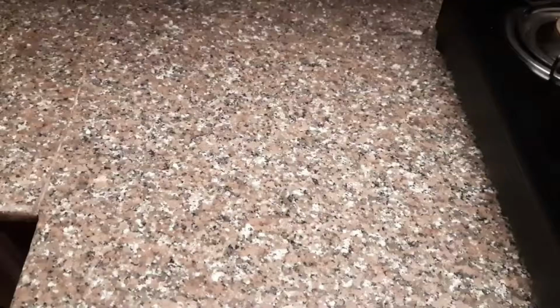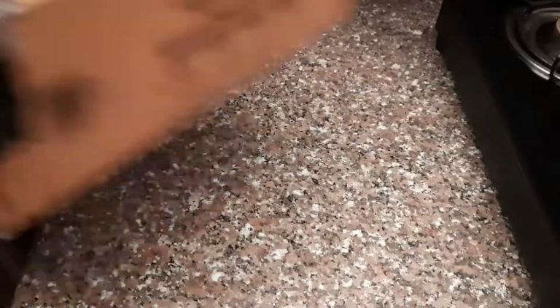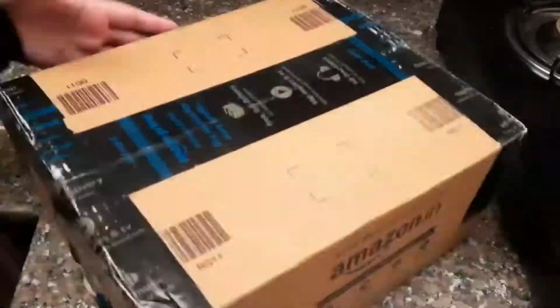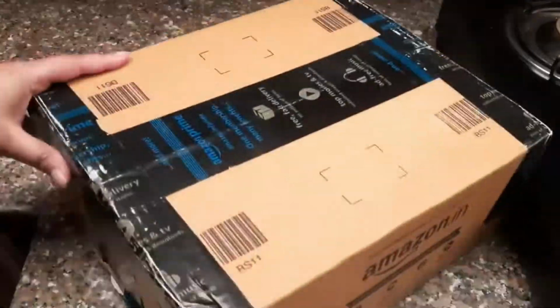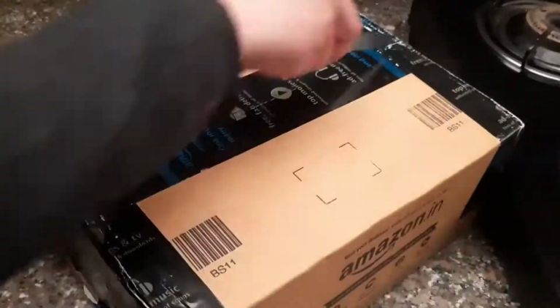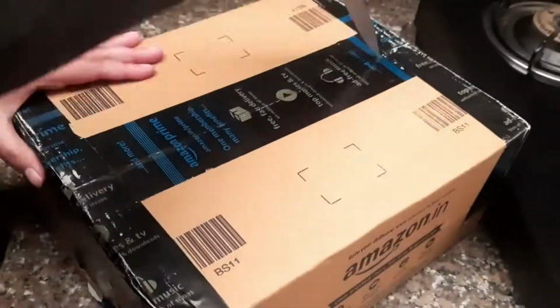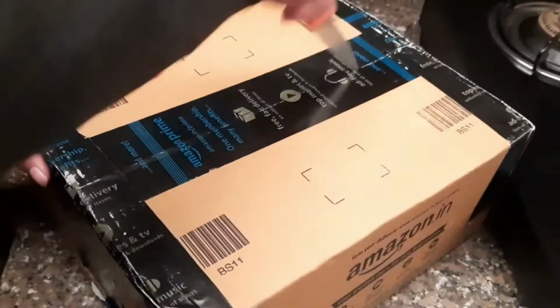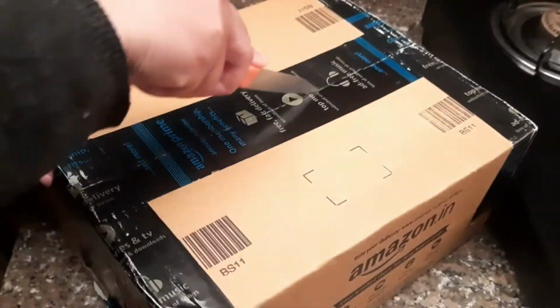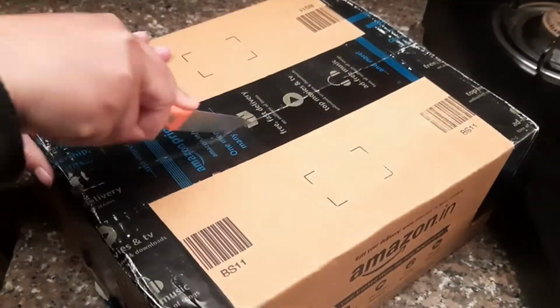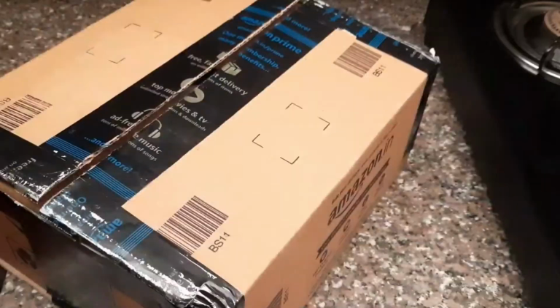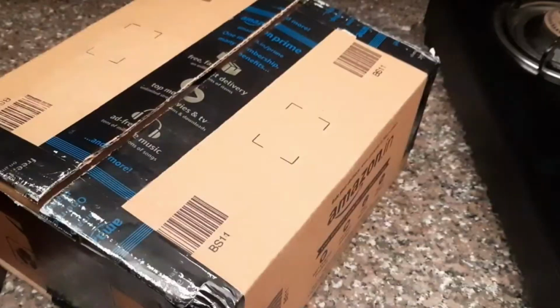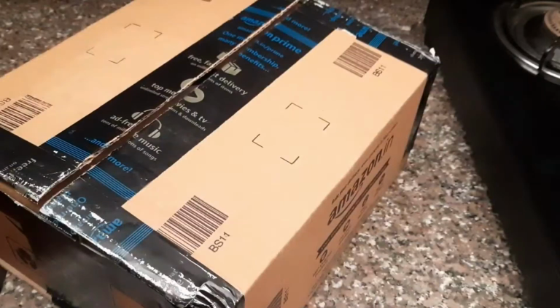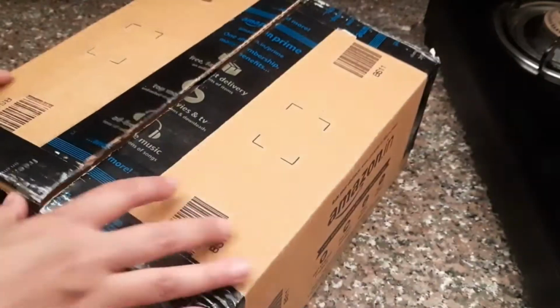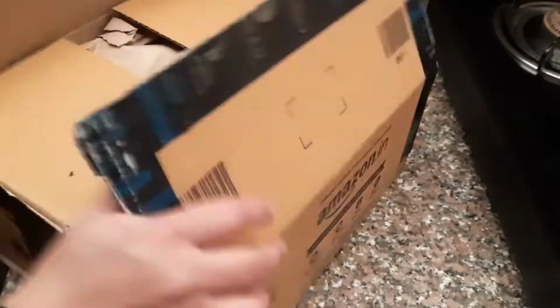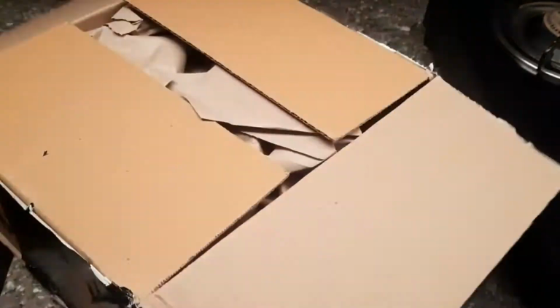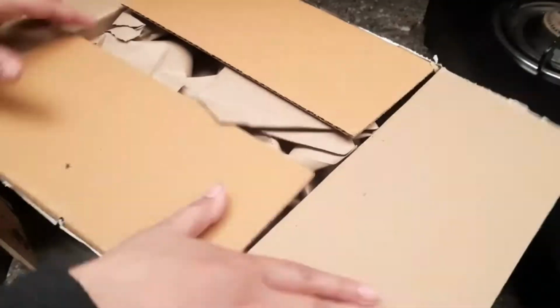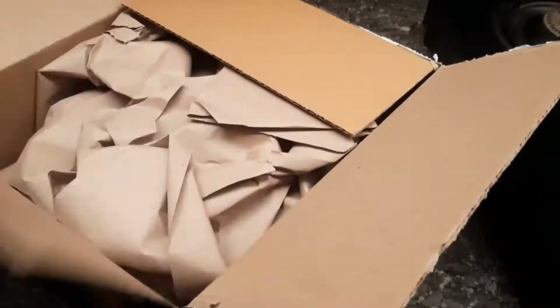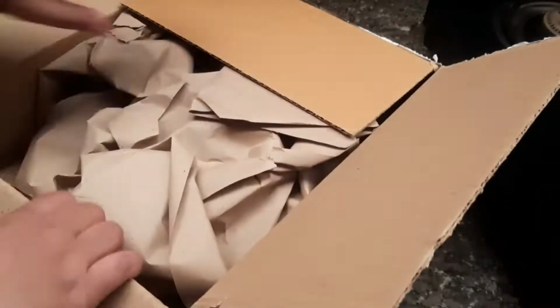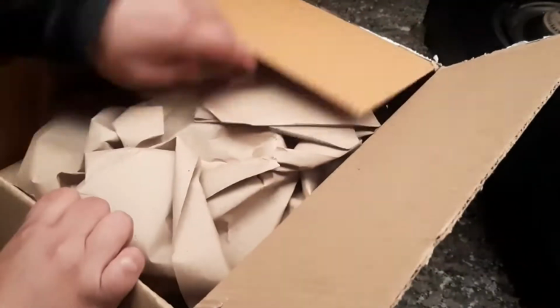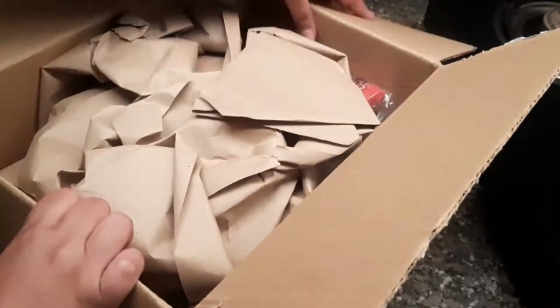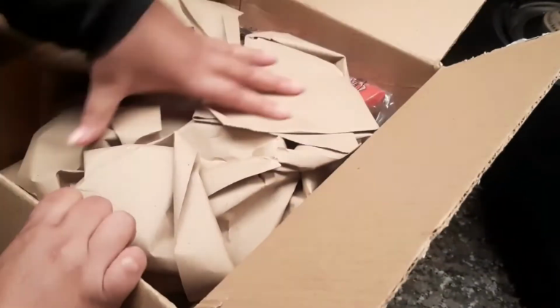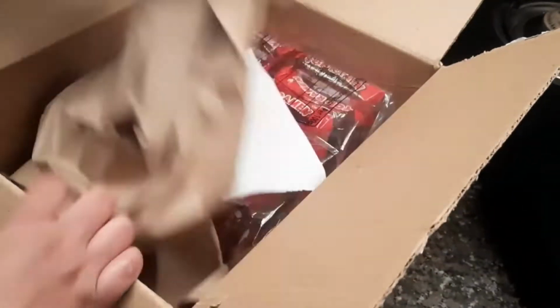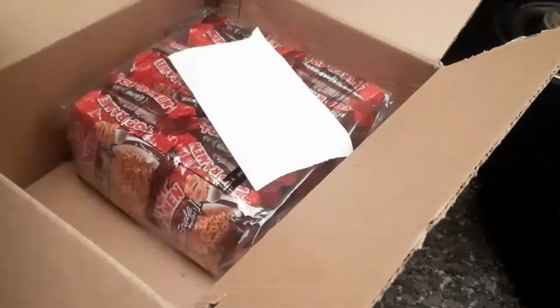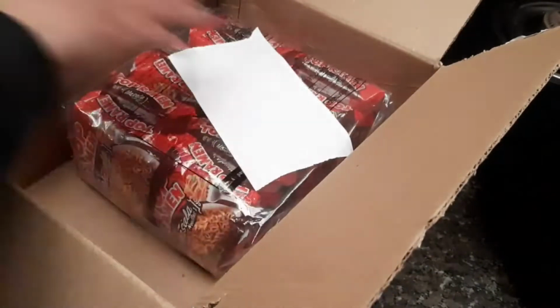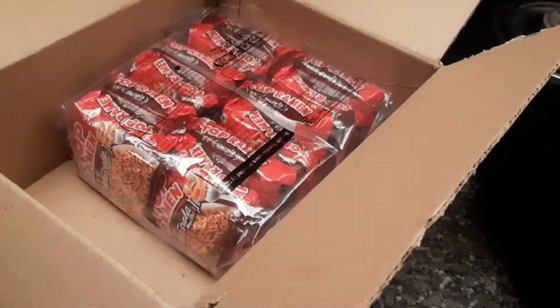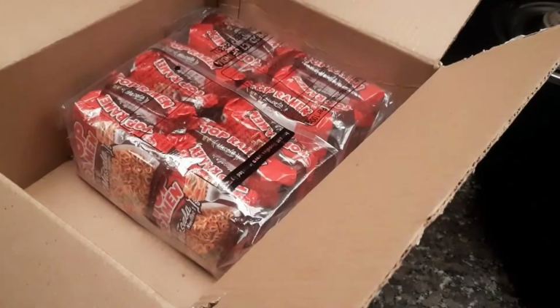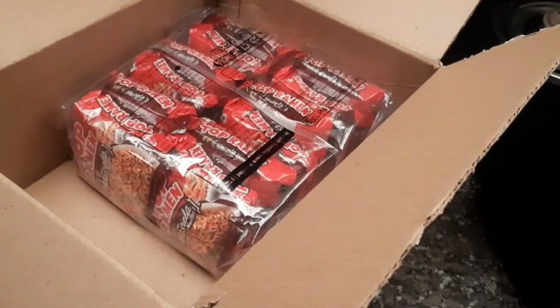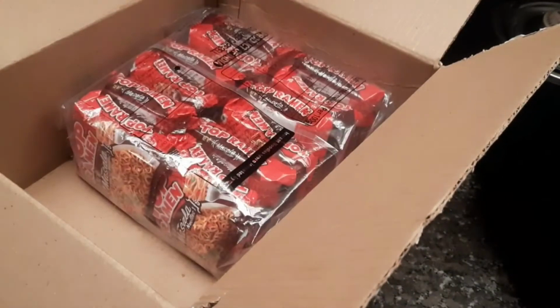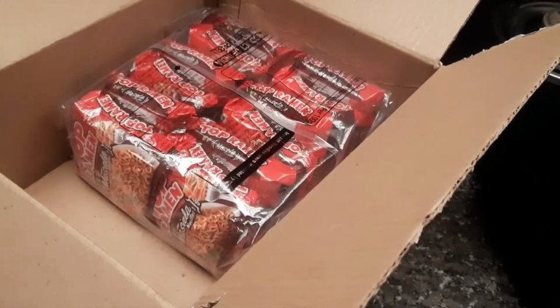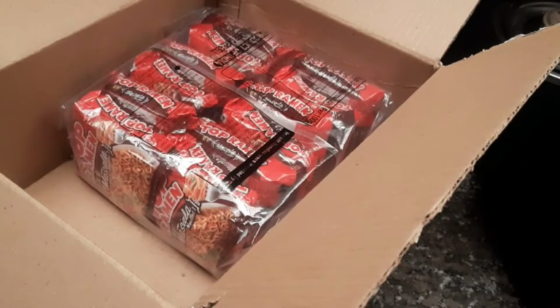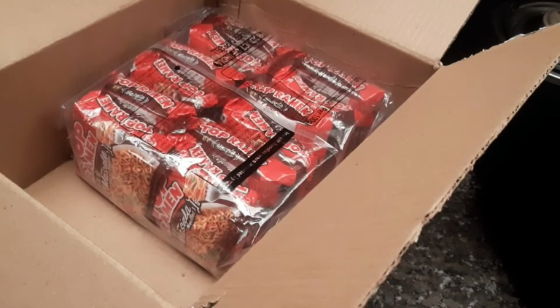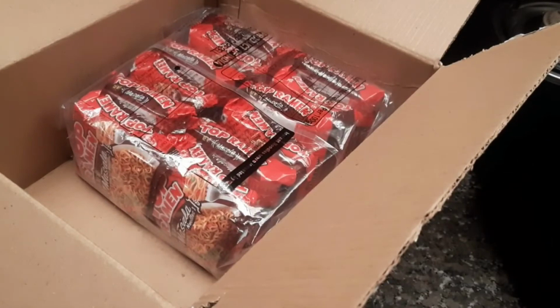Hi guys, welcome back to my channel. So for the second day of the 30 day ramen challenge, I decided to make some top ramen.